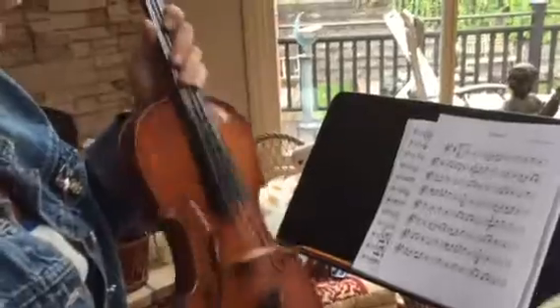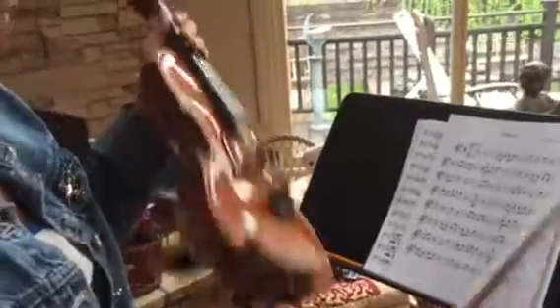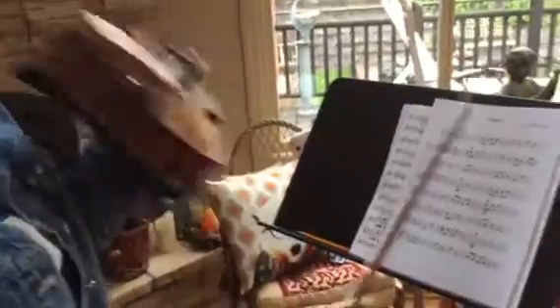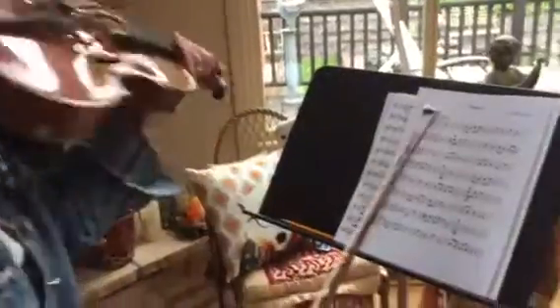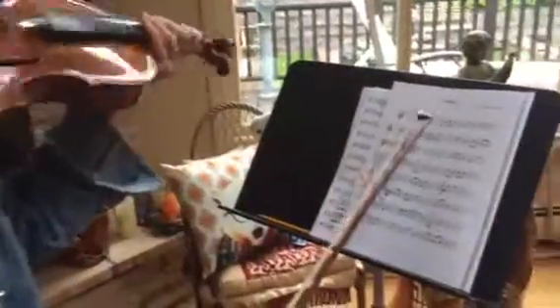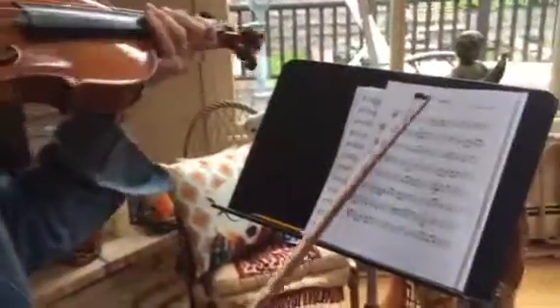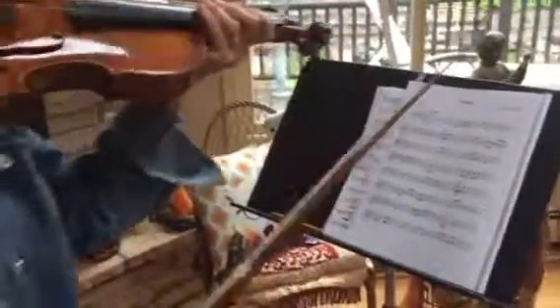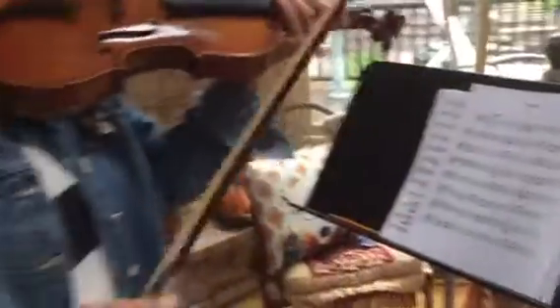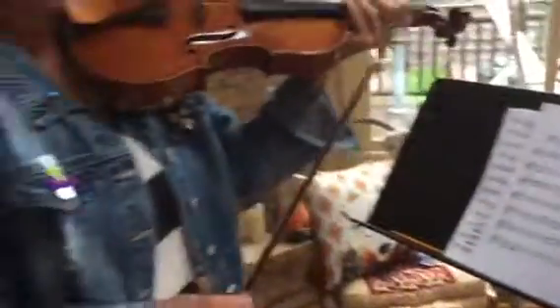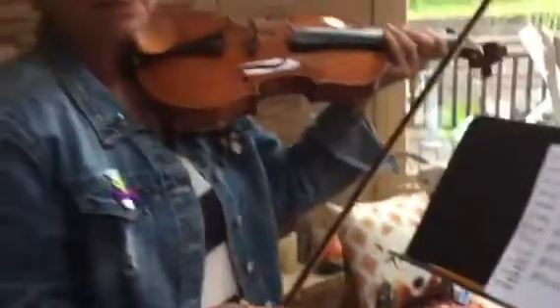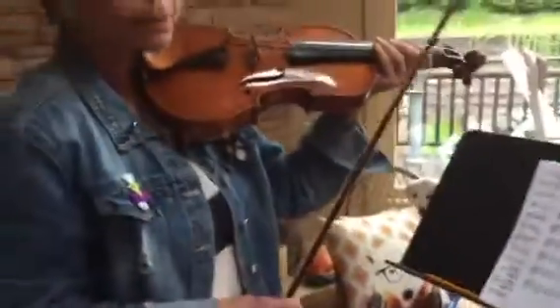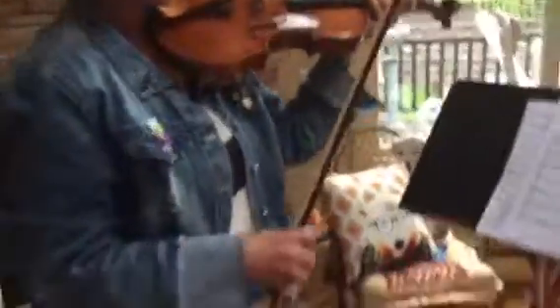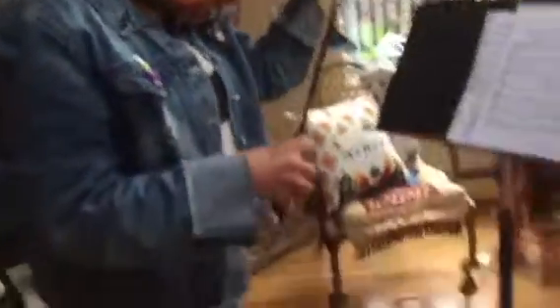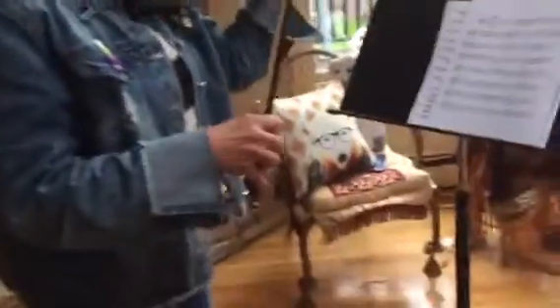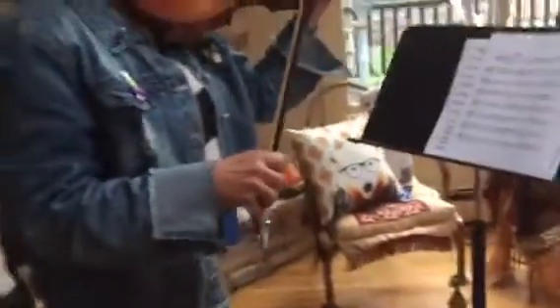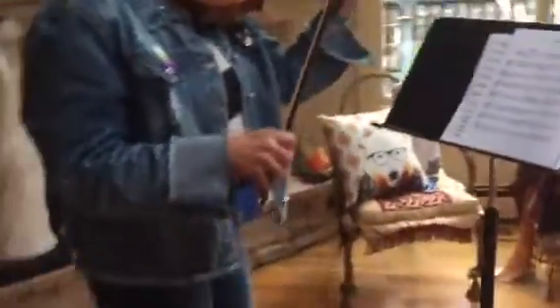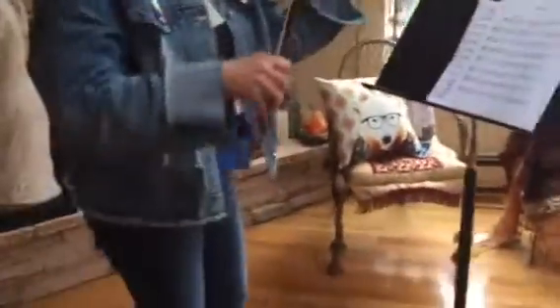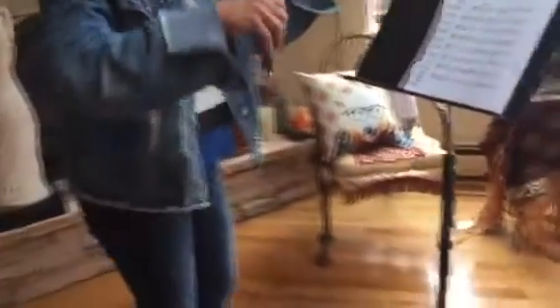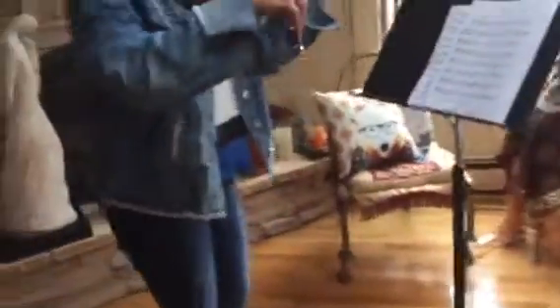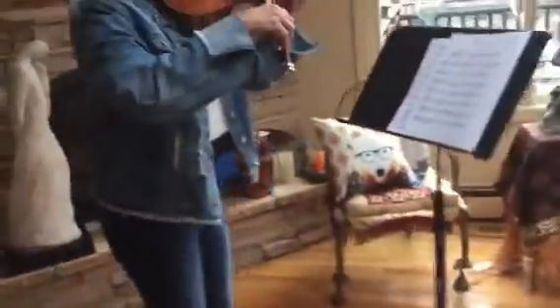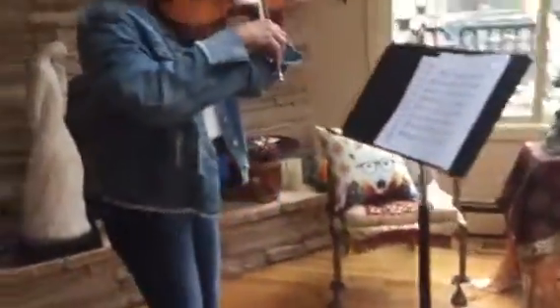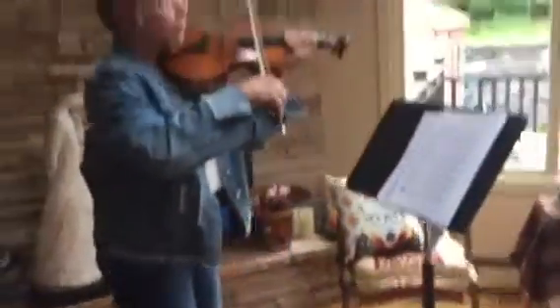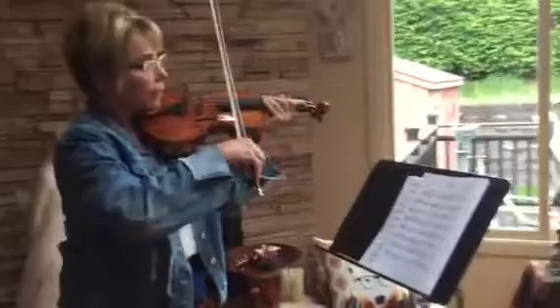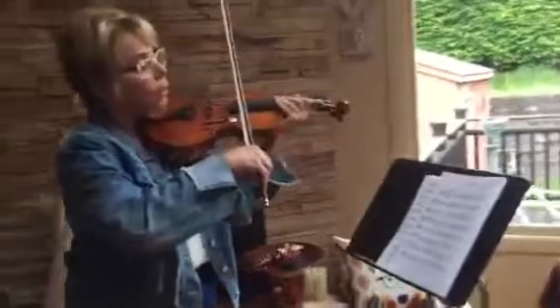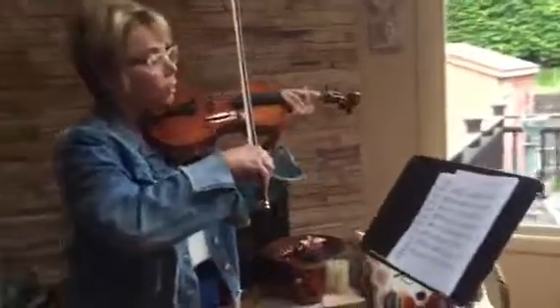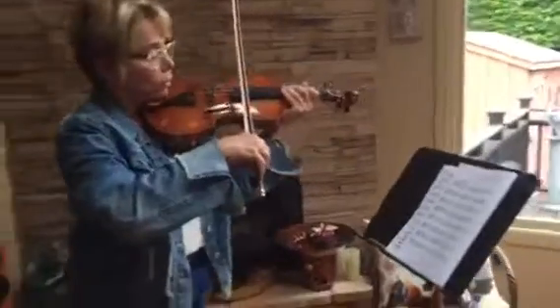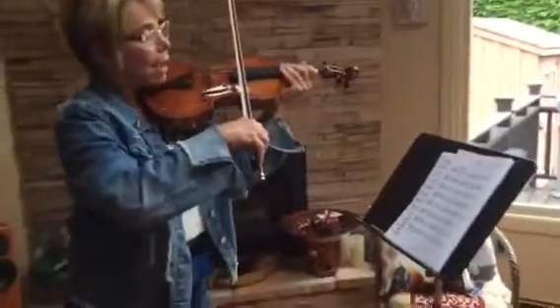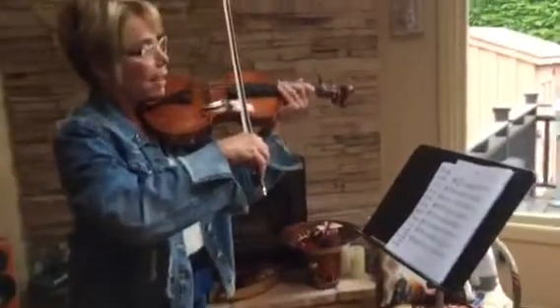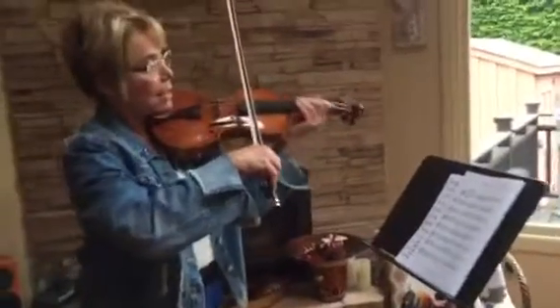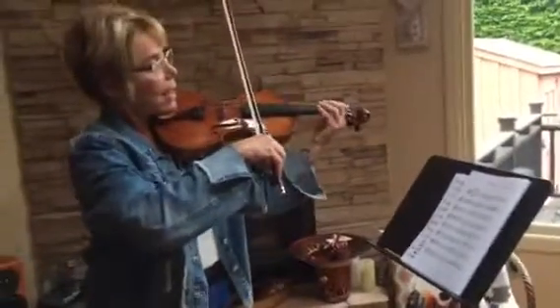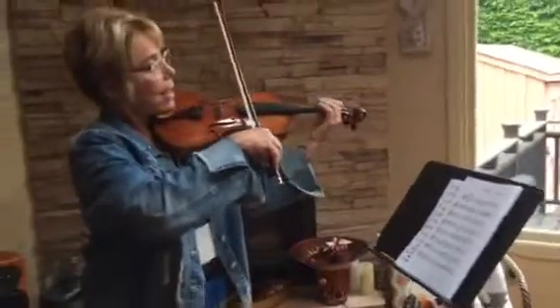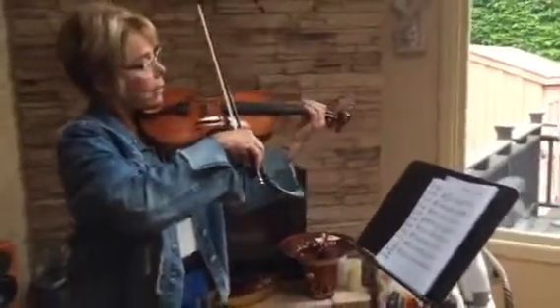Now I'll play the piece for you. So now you can watch me play it. Ready, end.